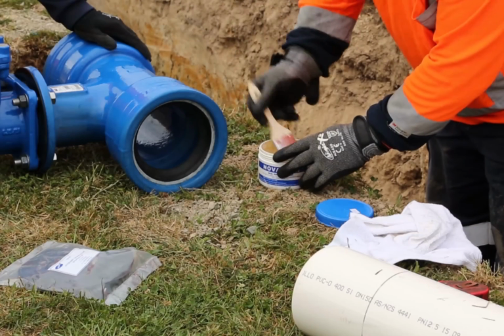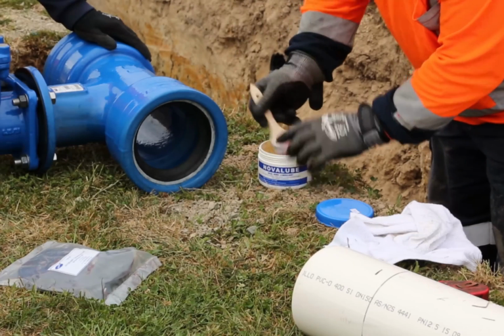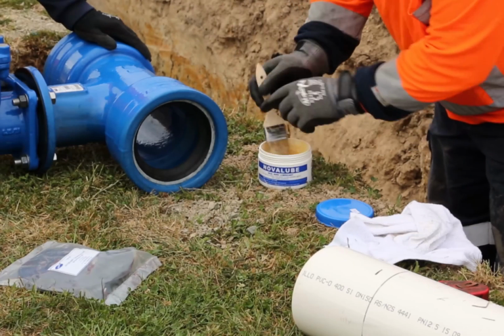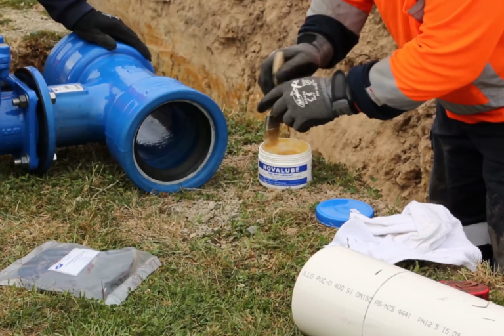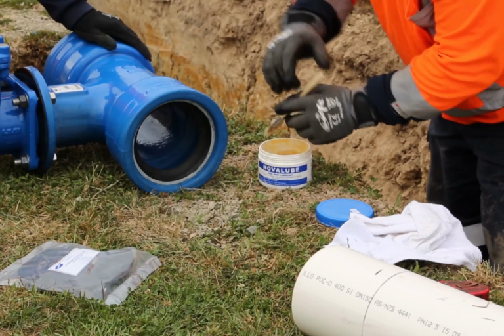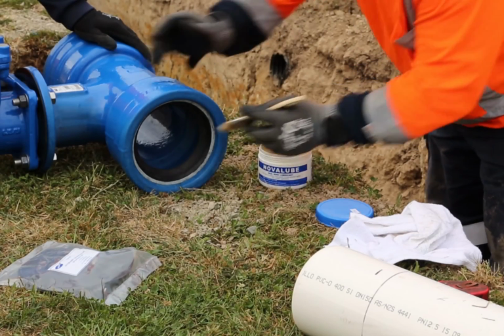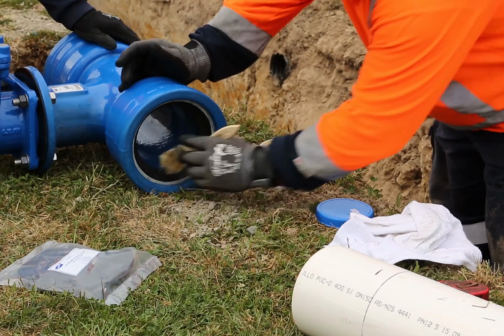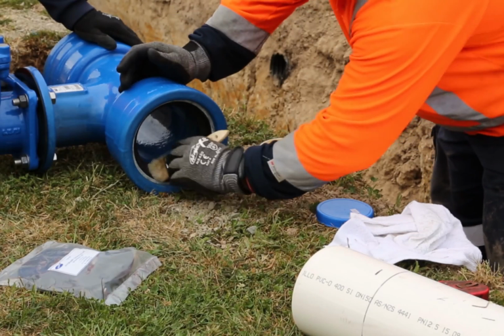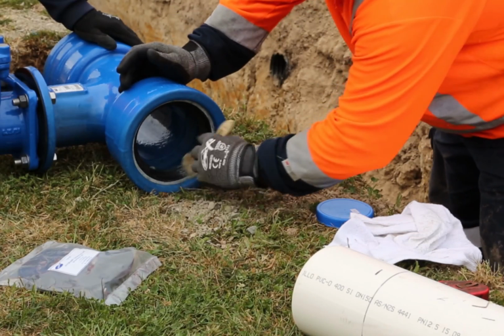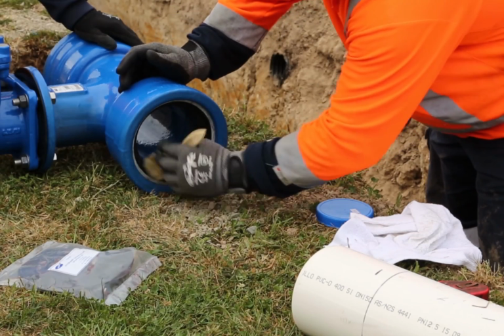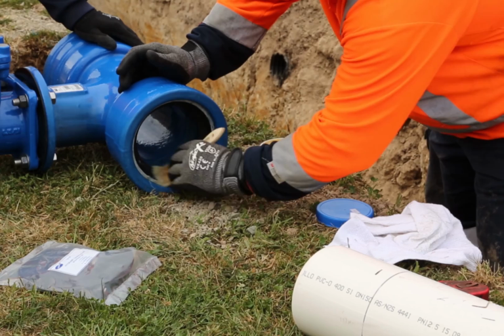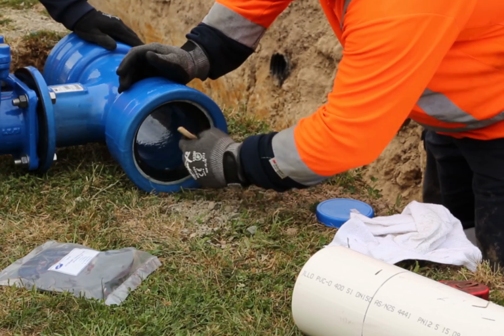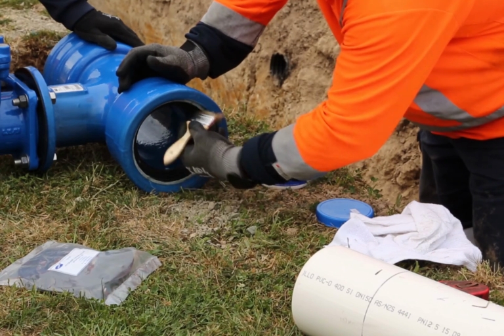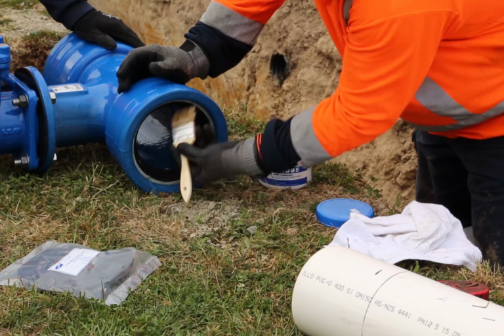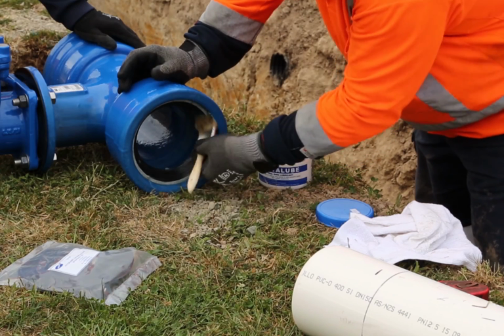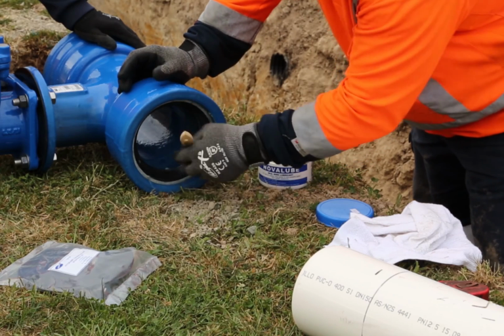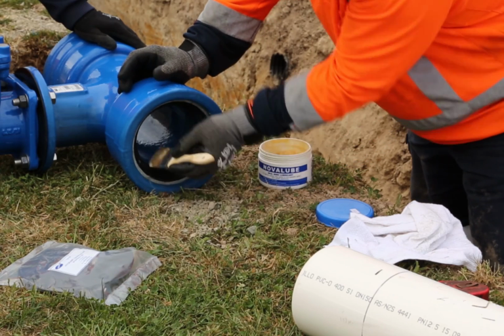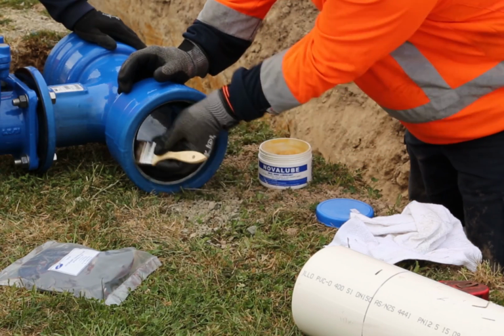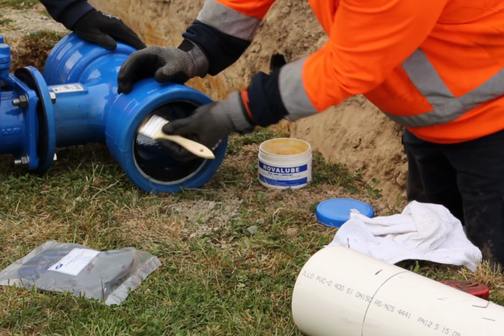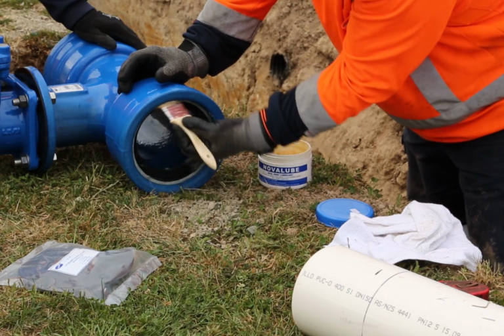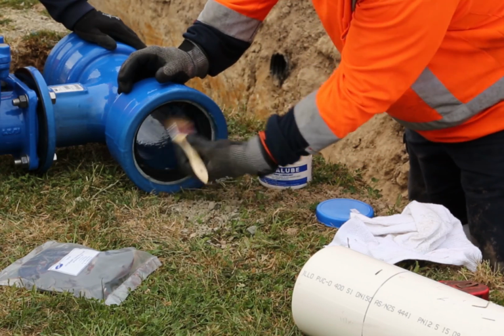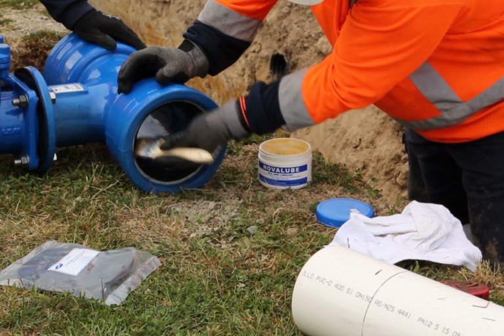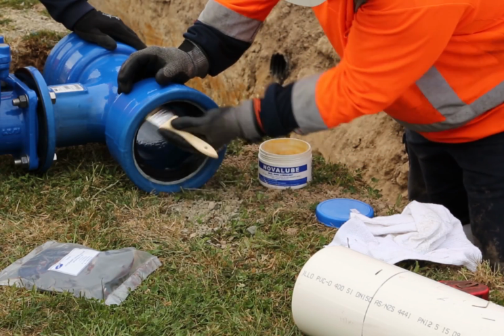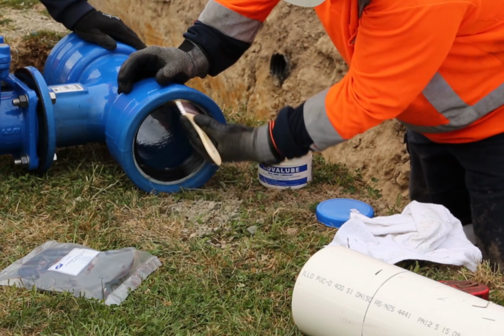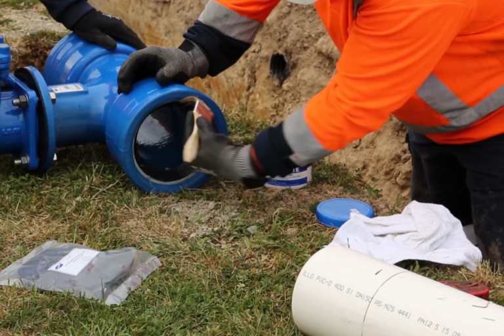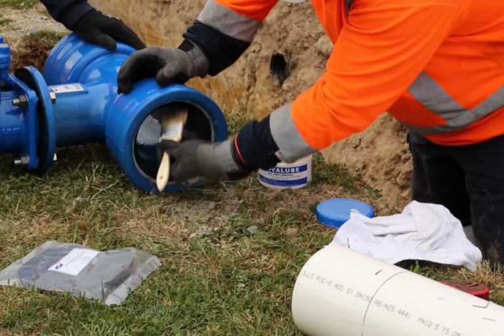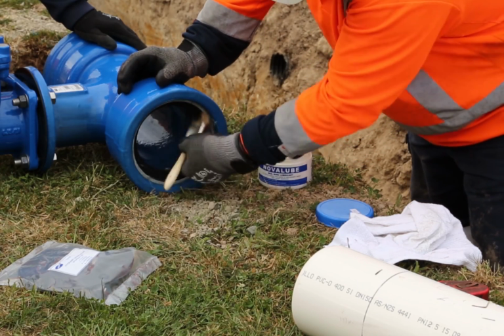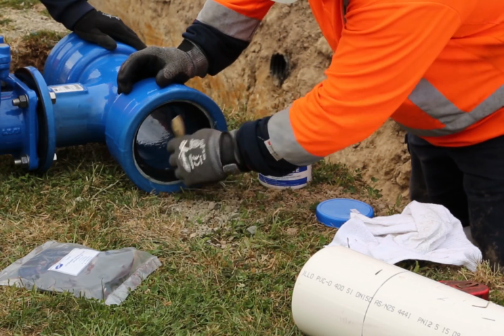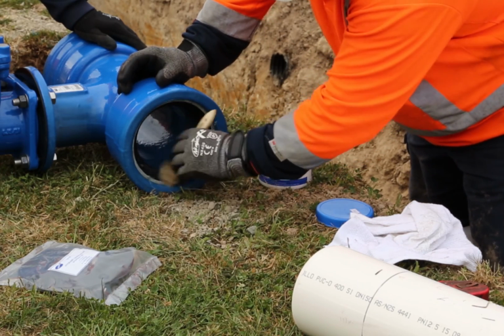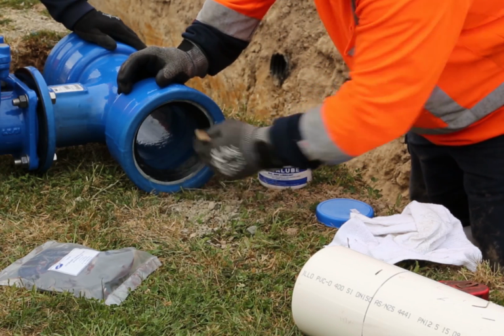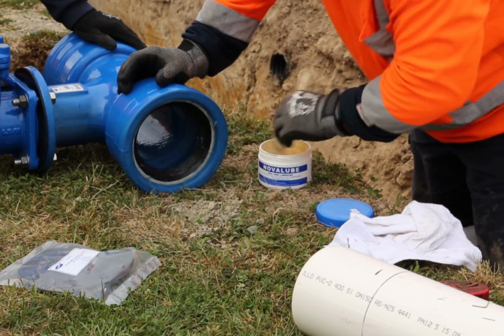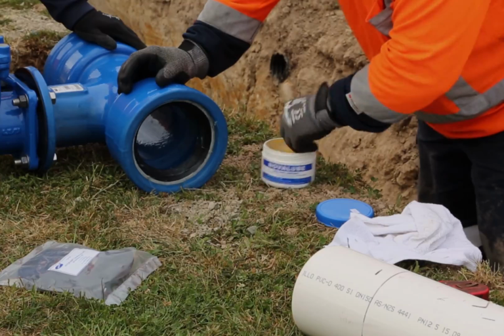Lubricate the gasket on the front face only. Also lubricate the pipe spigot to the witness mark, particularly on the chamfer.